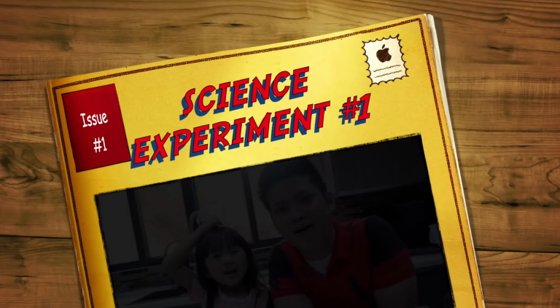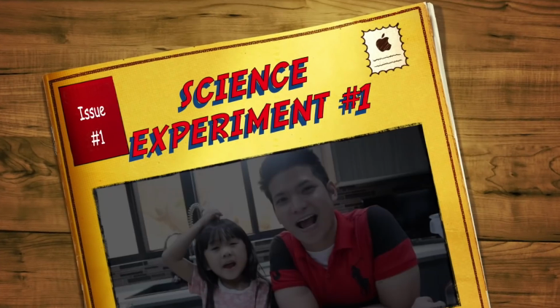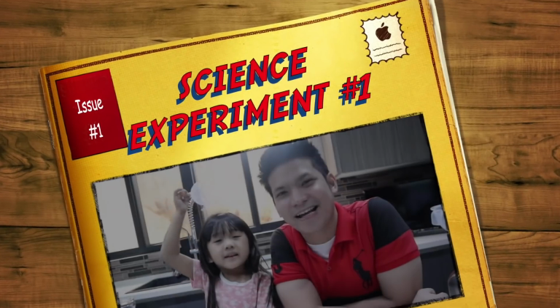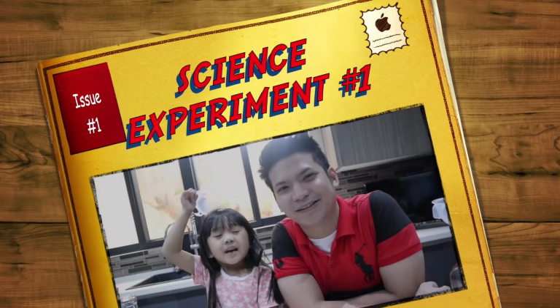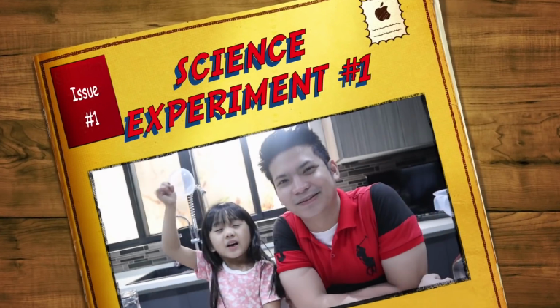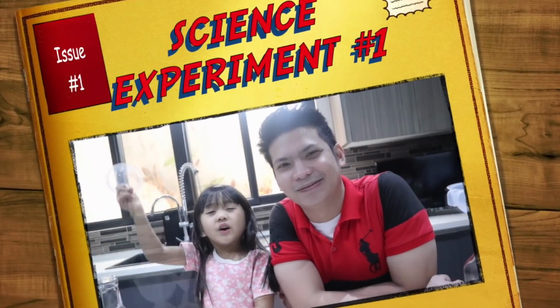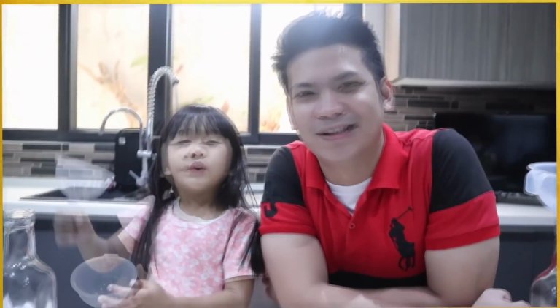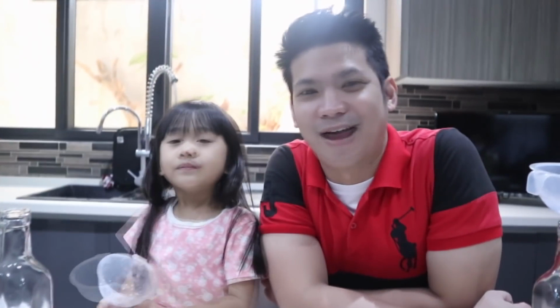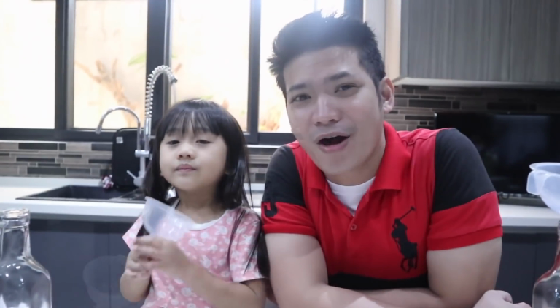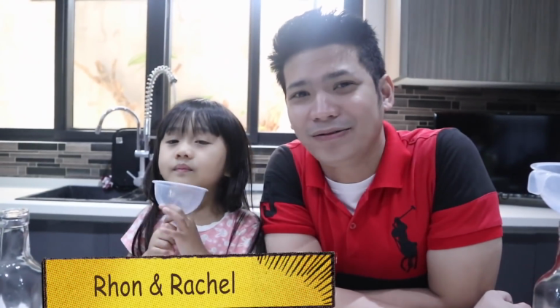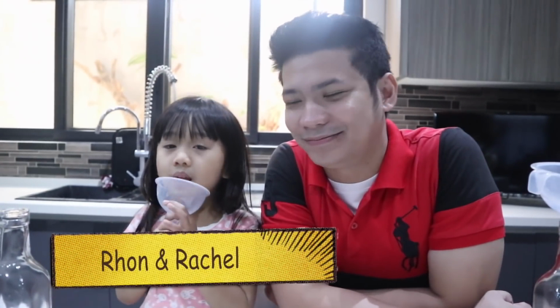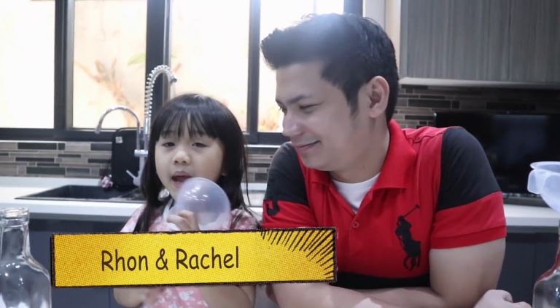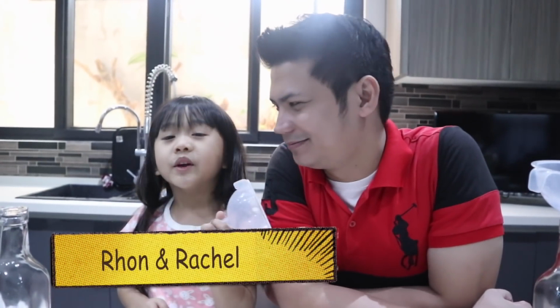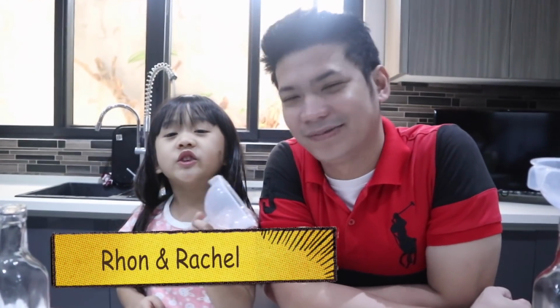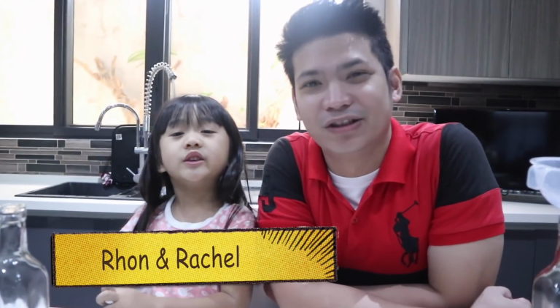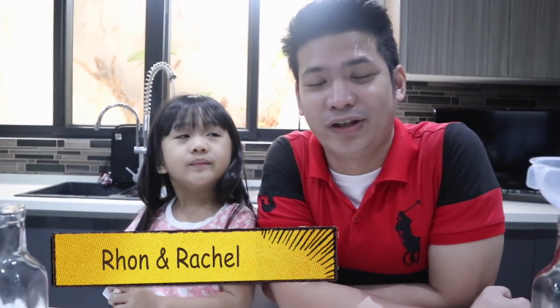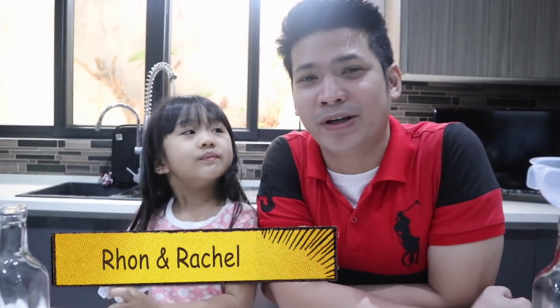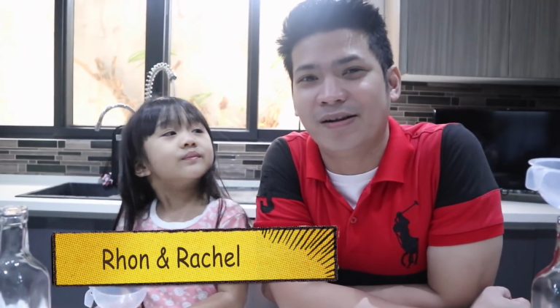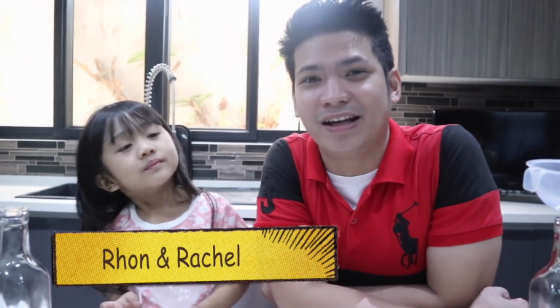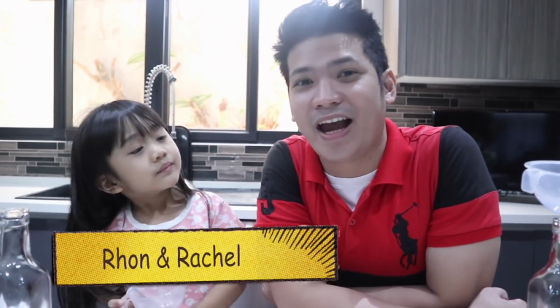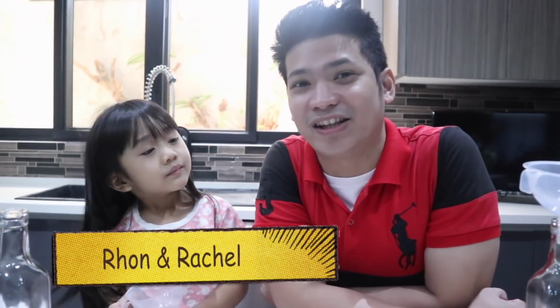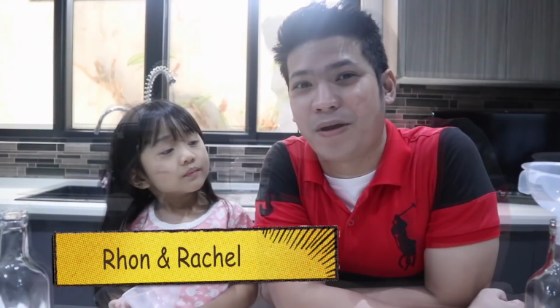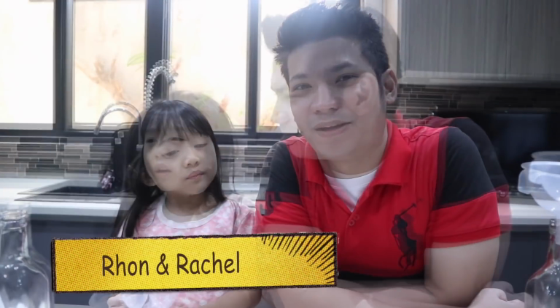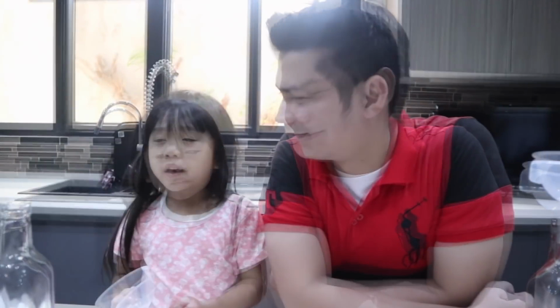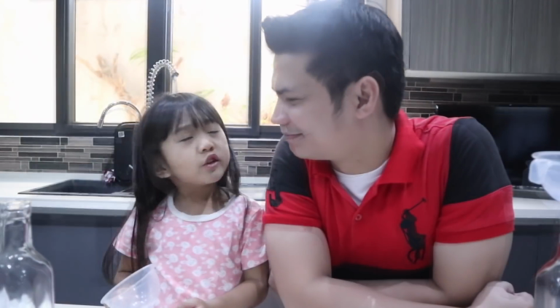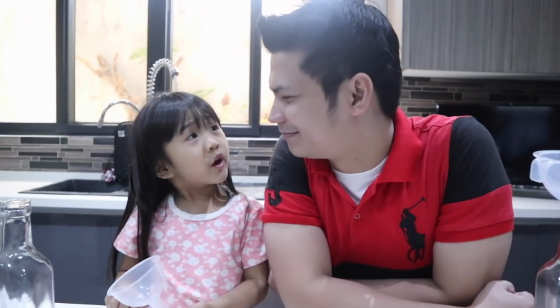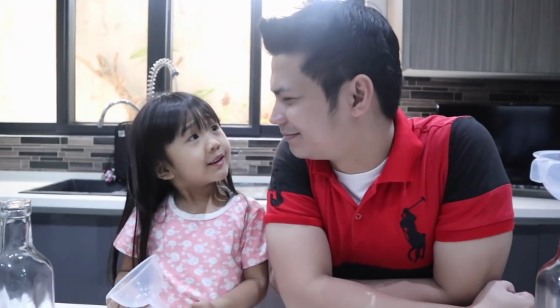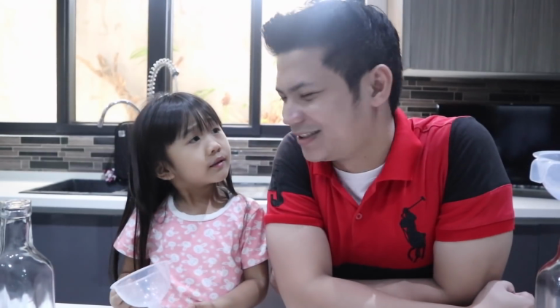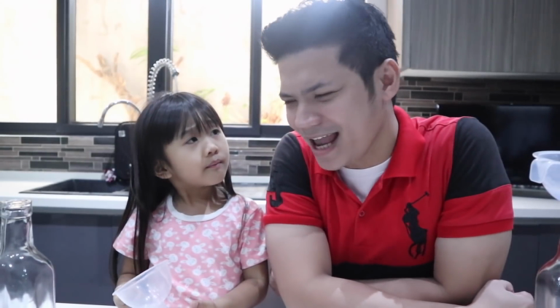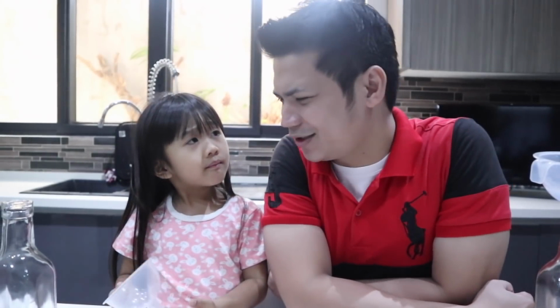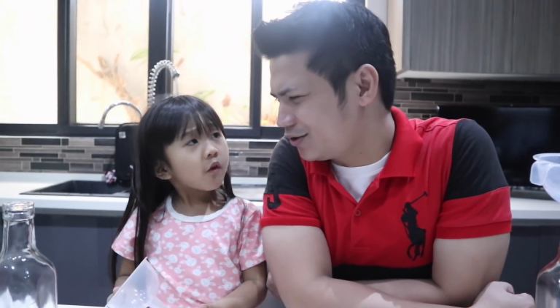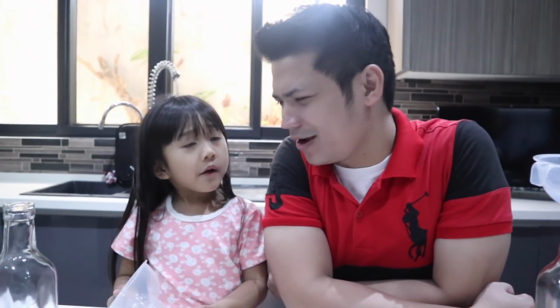Hello guys. Hello. I'm Rome. I'm Rachel. Today we're gonna make a science experiment. Can I join? Yes, you can join.